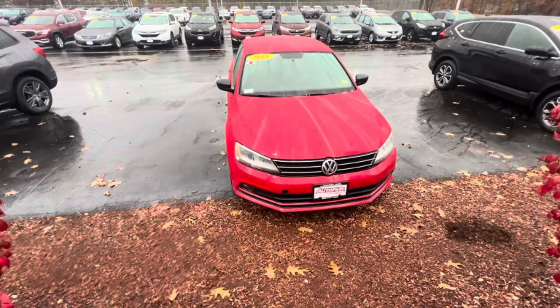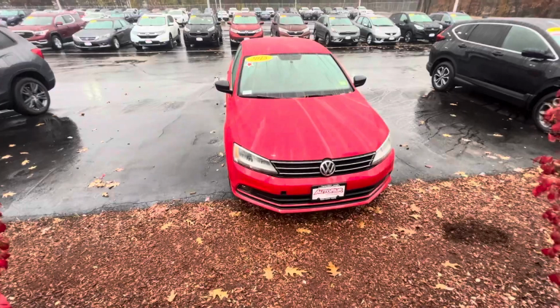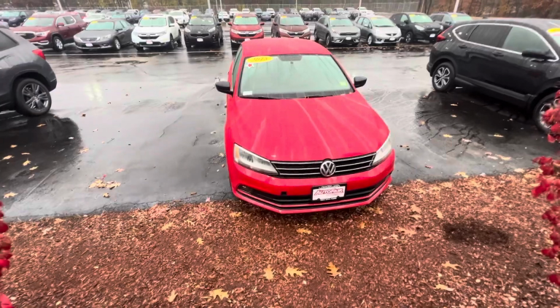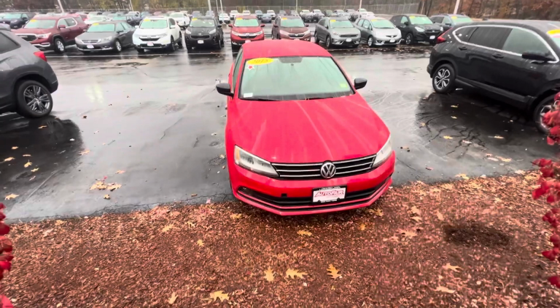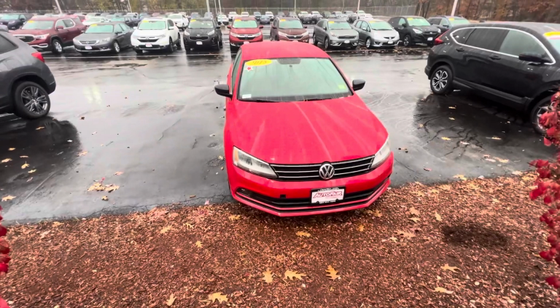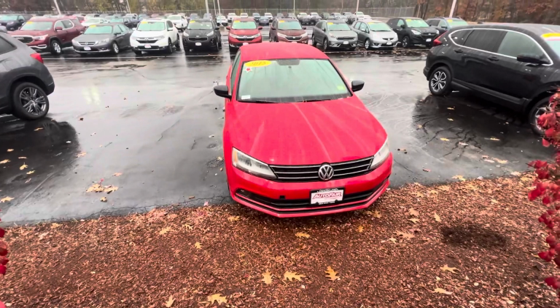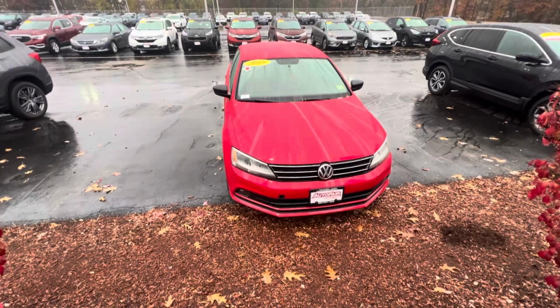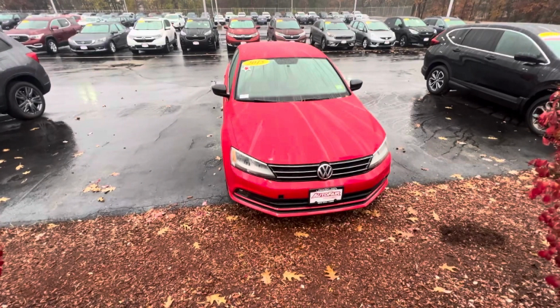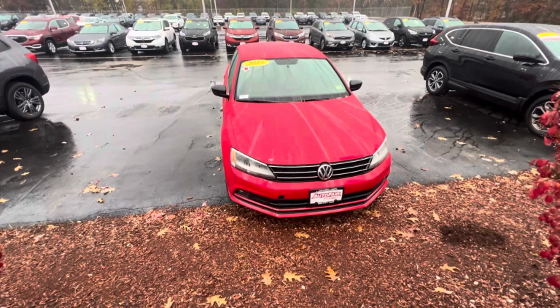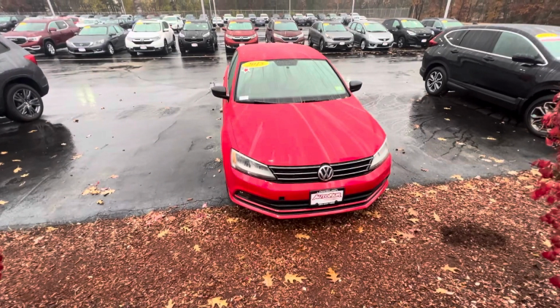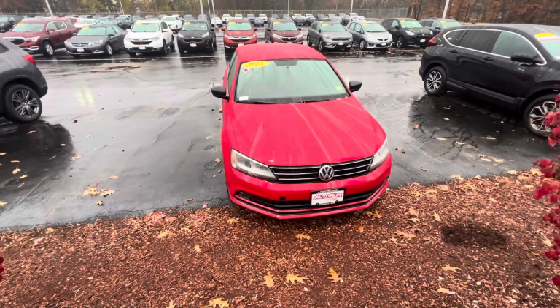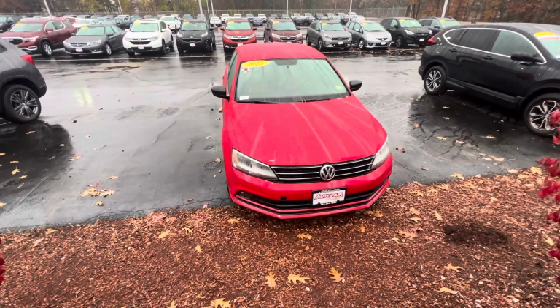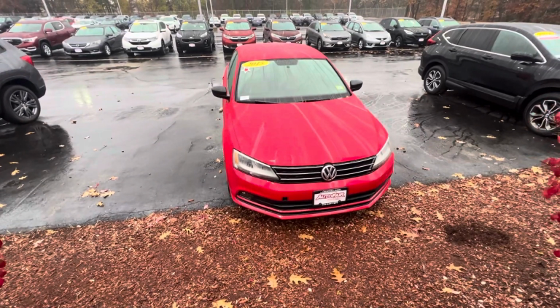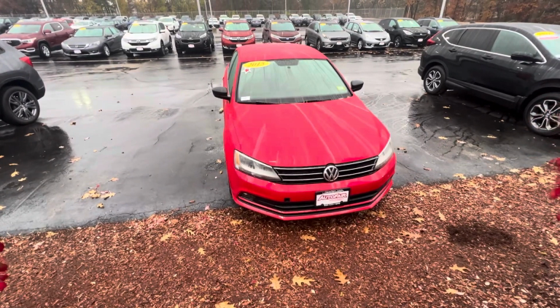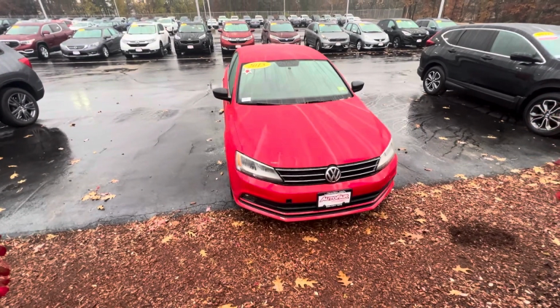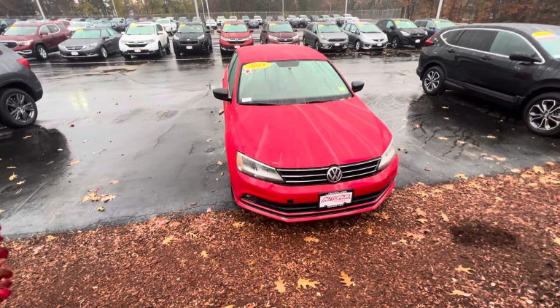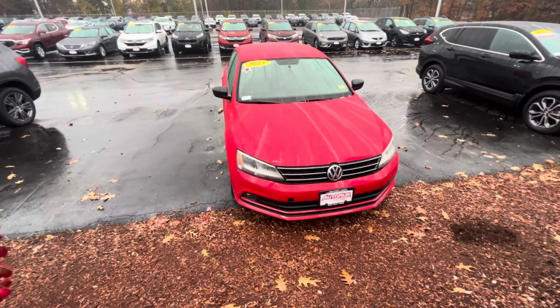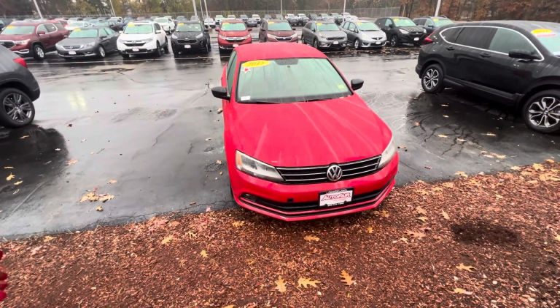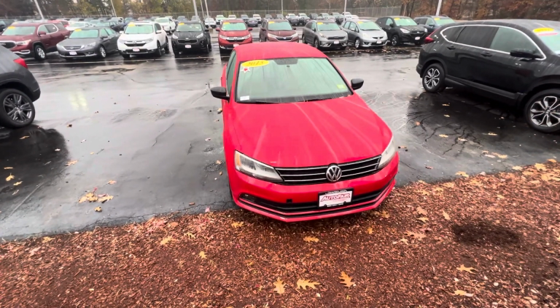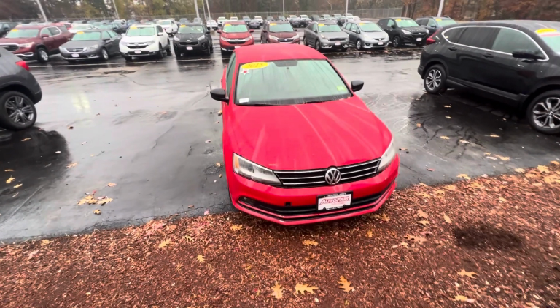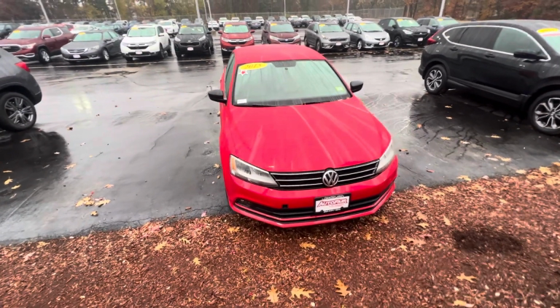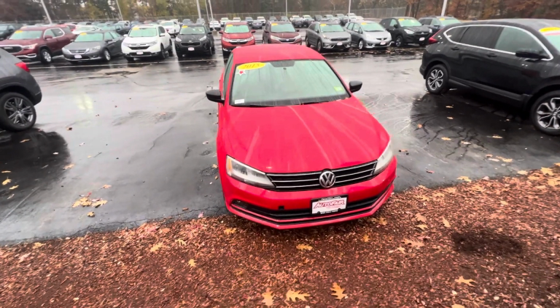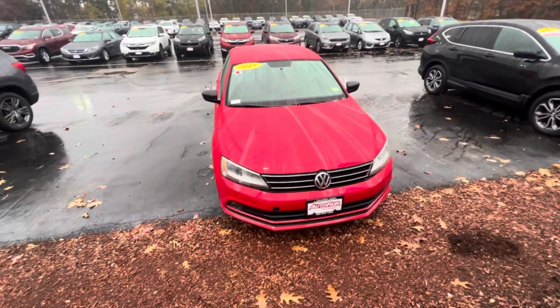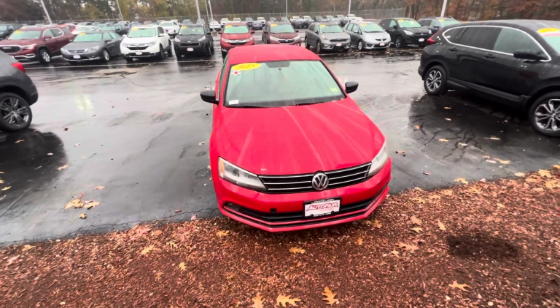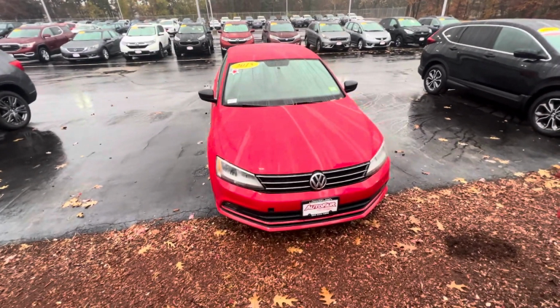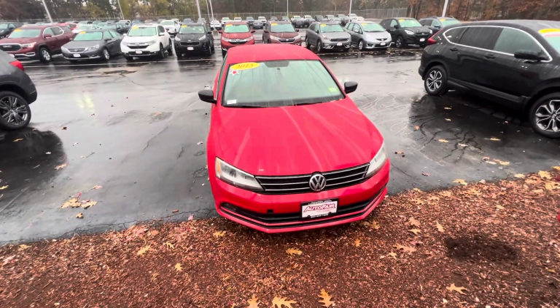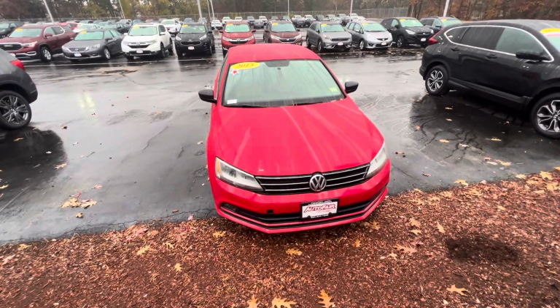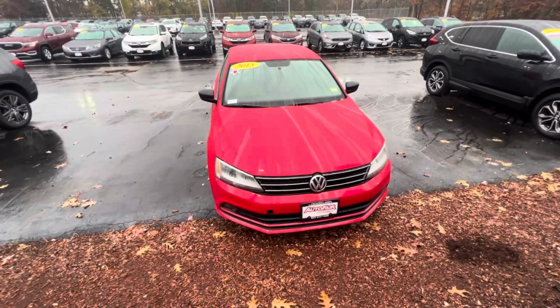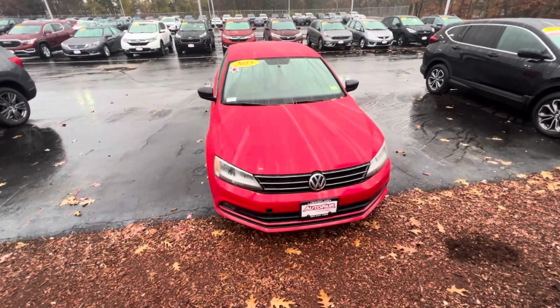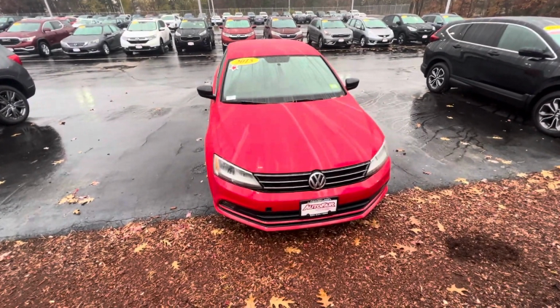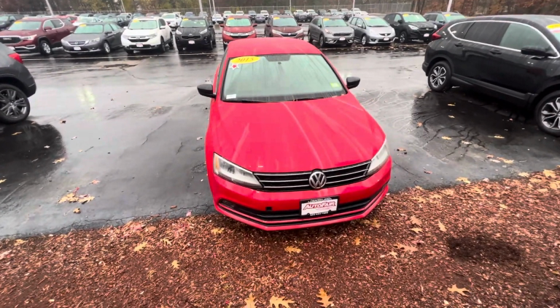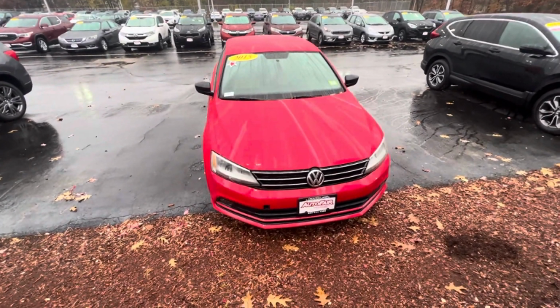Hey Lauren, this is Nick over at AutoFair Honda showing you your 2015 Volkswagen Jetta in red.